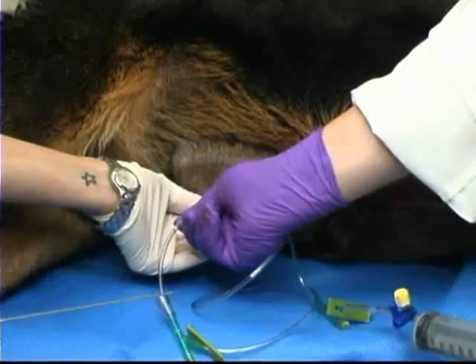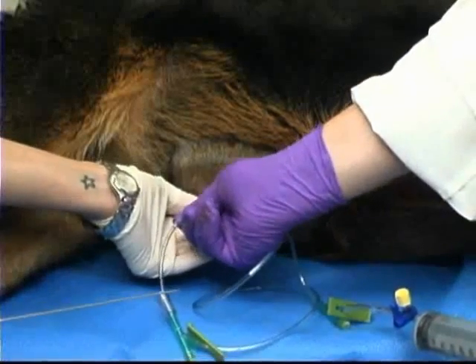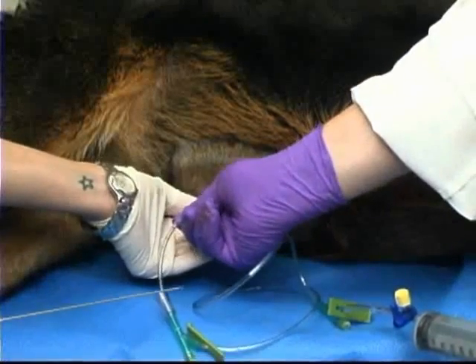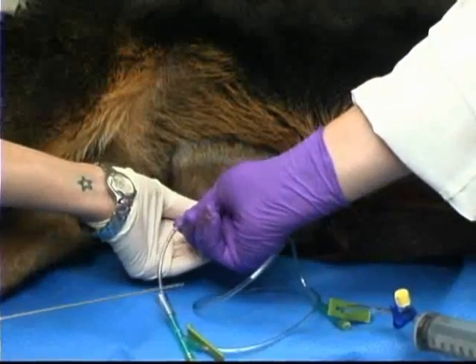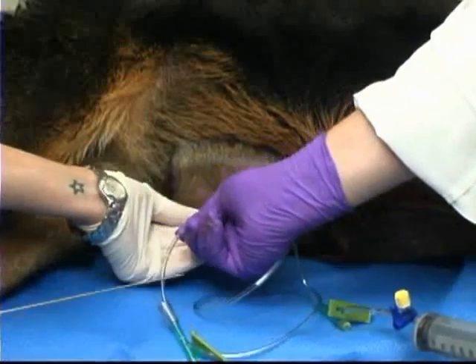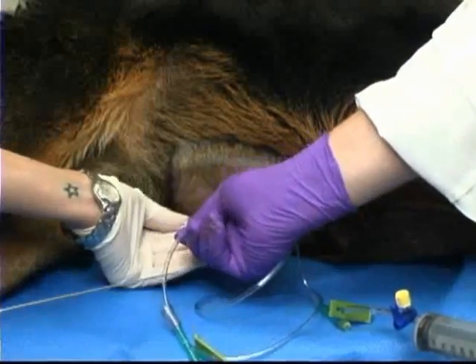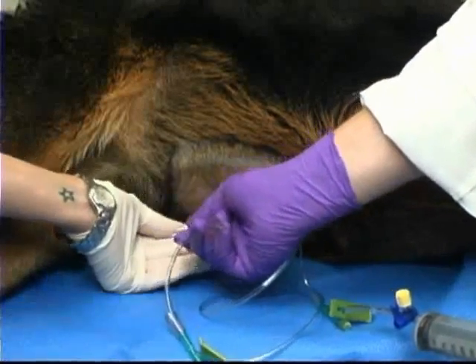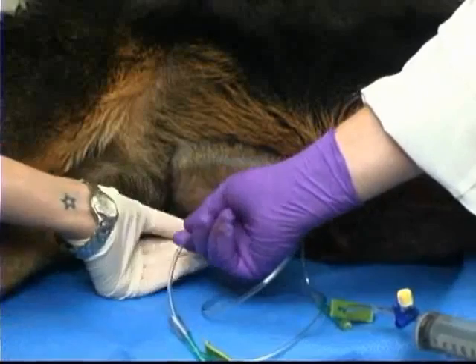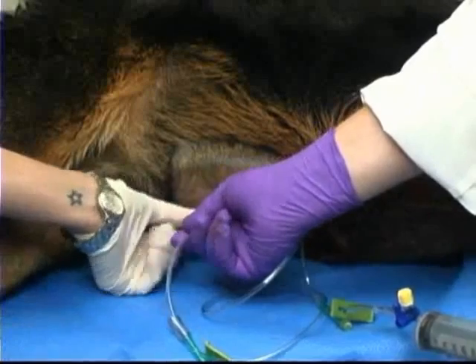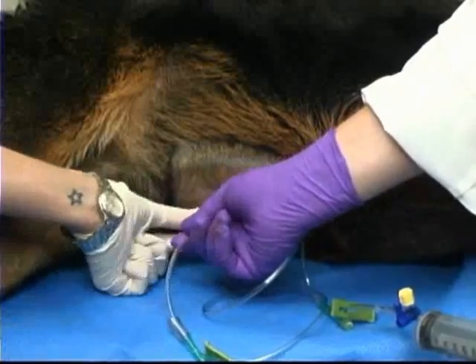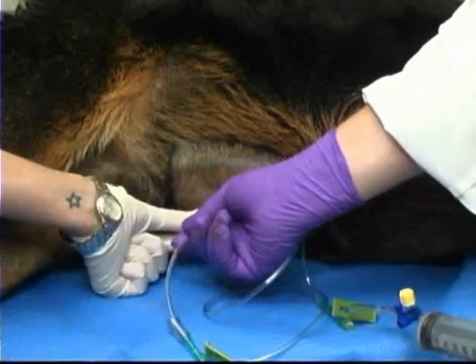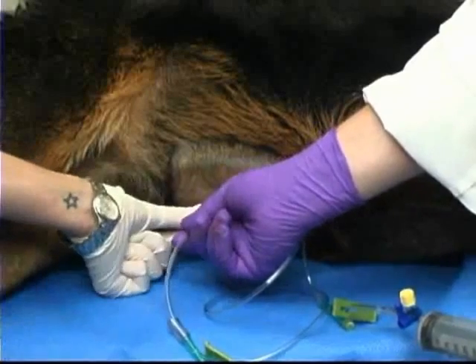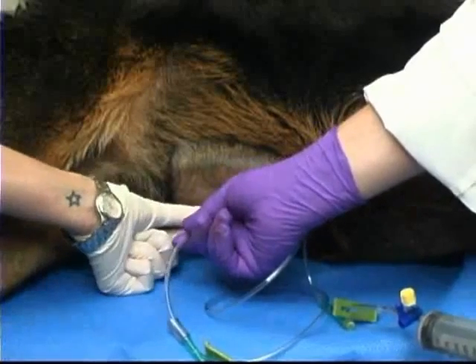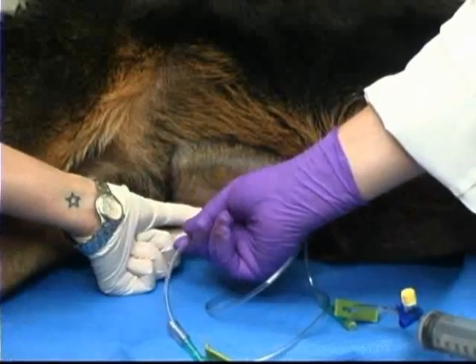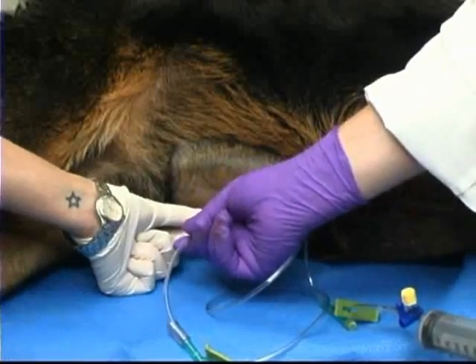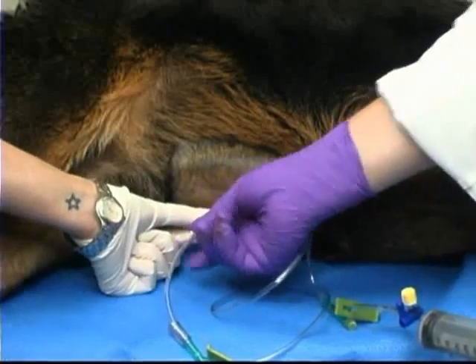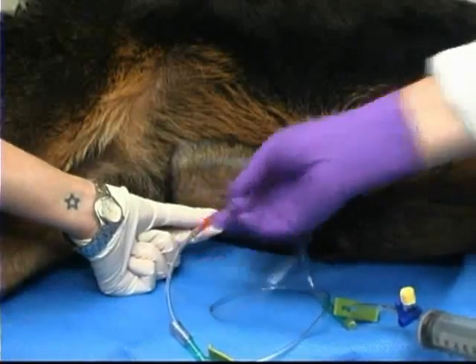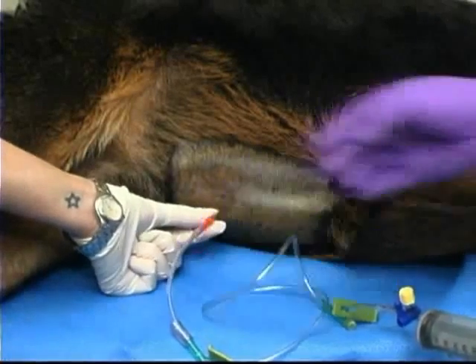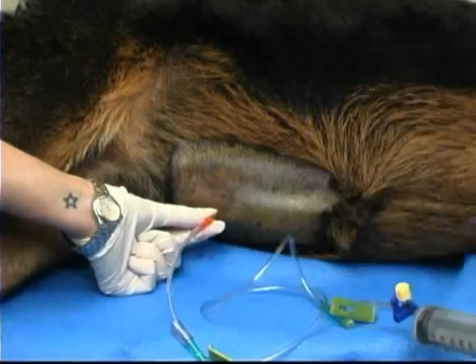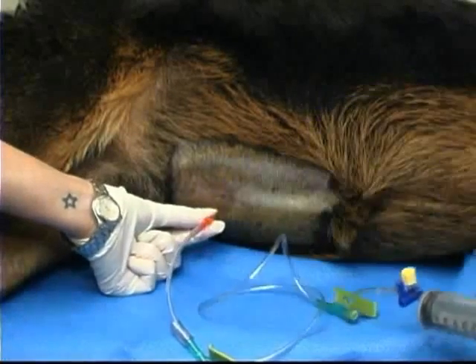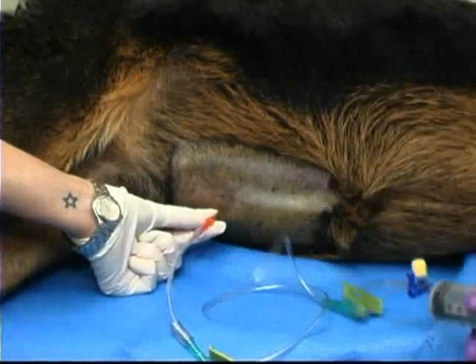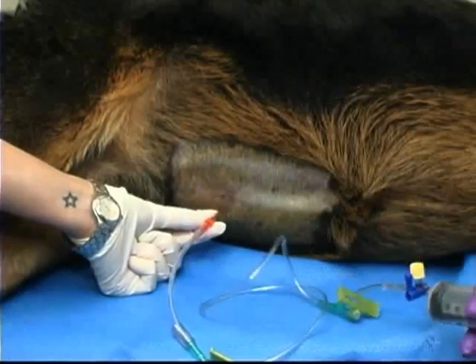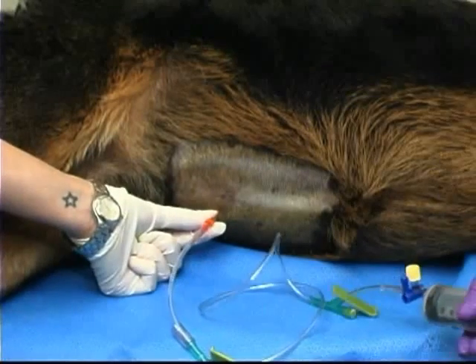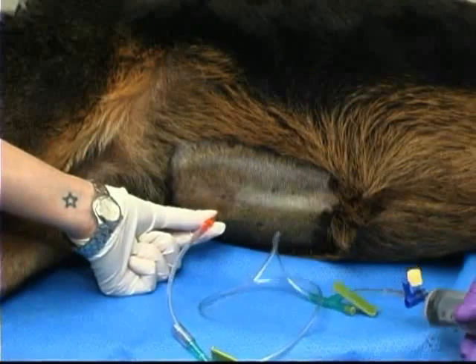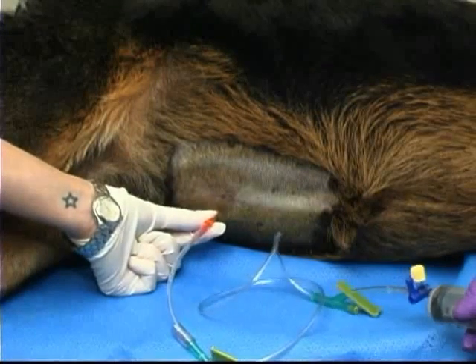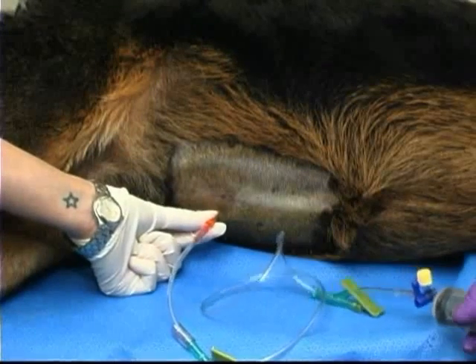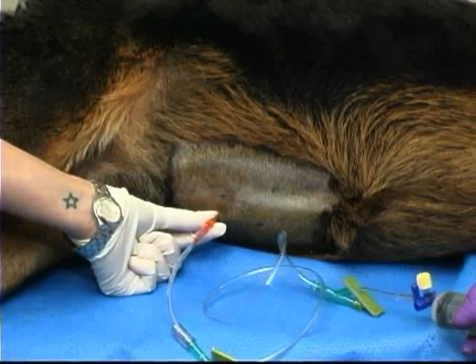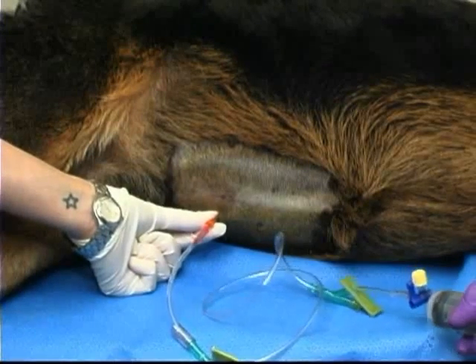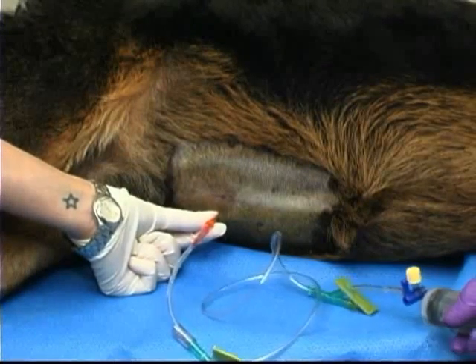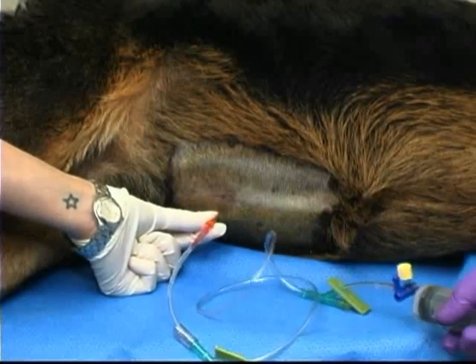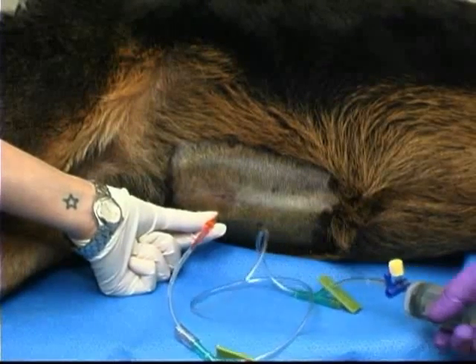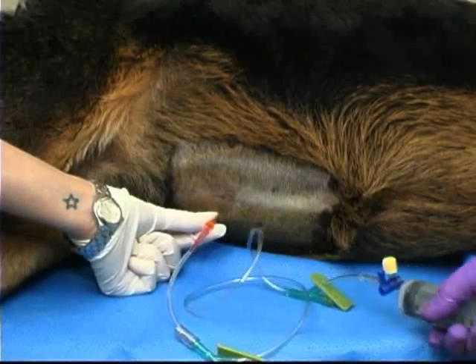The other end is attached to a 60 cc syringe via a three-way stopcock and the fluid is removed.